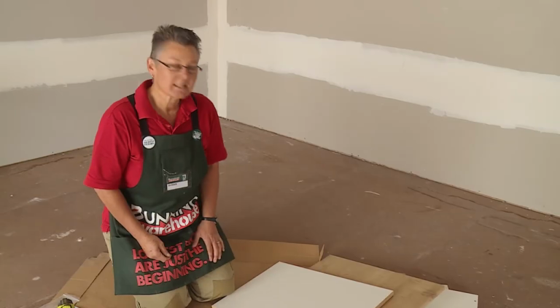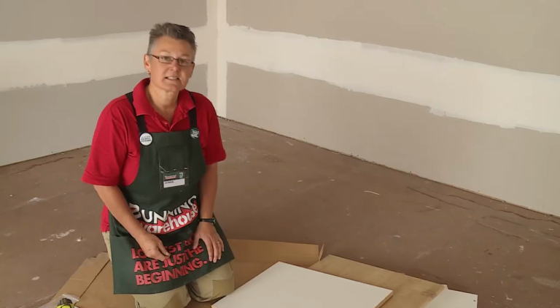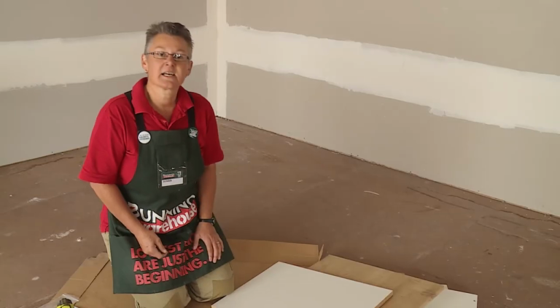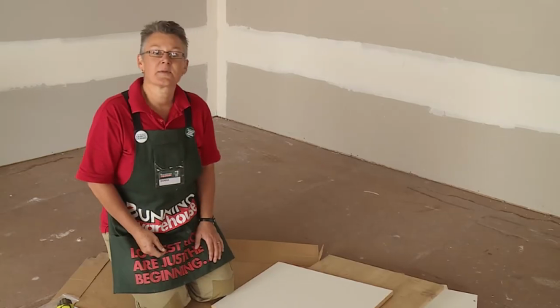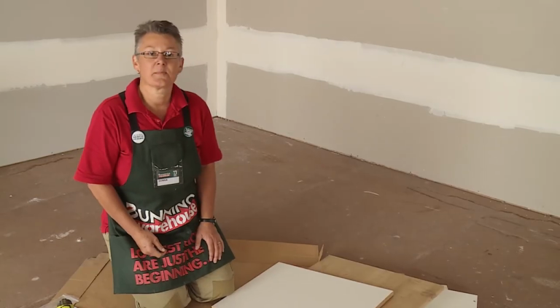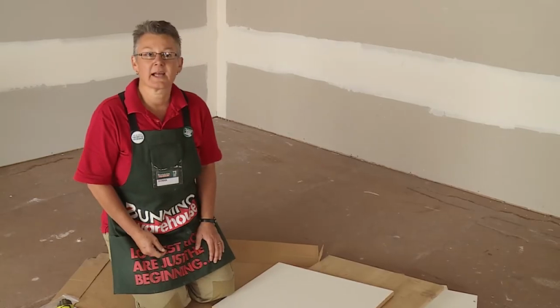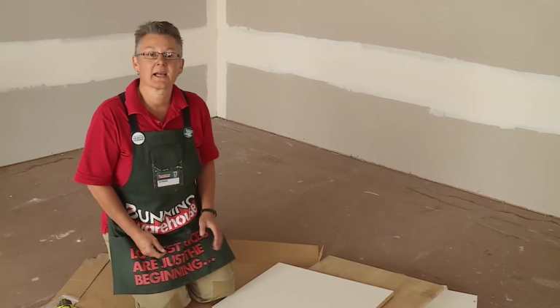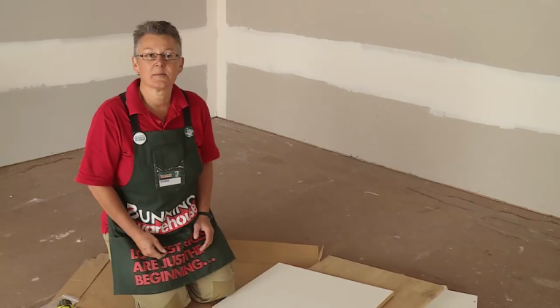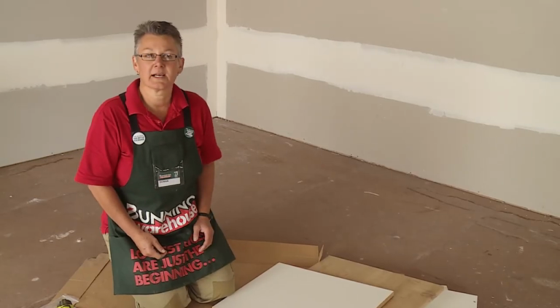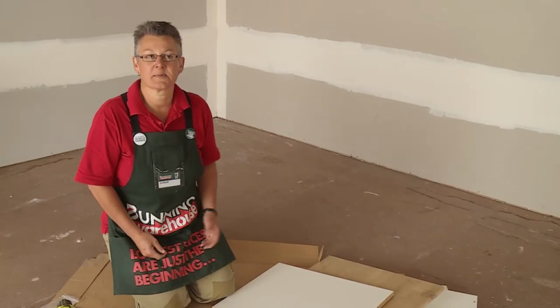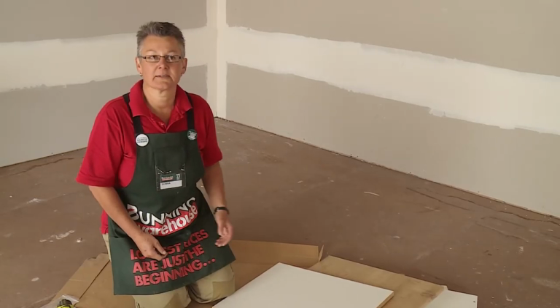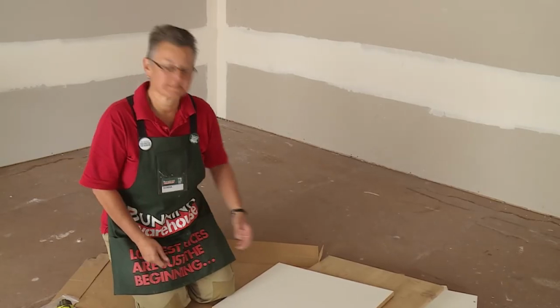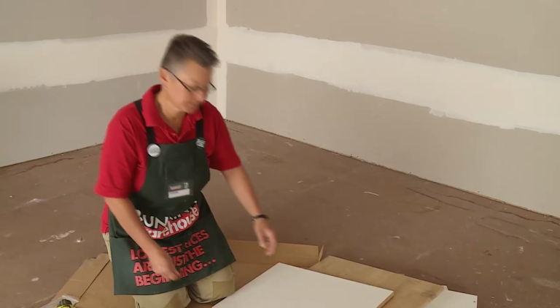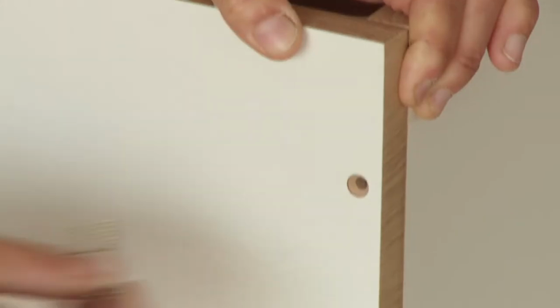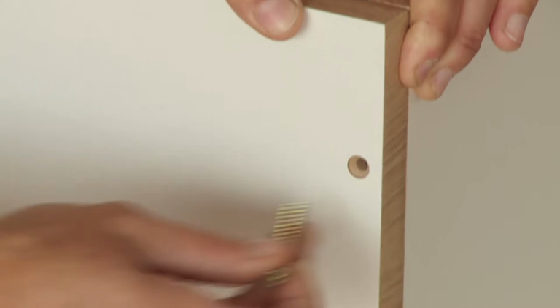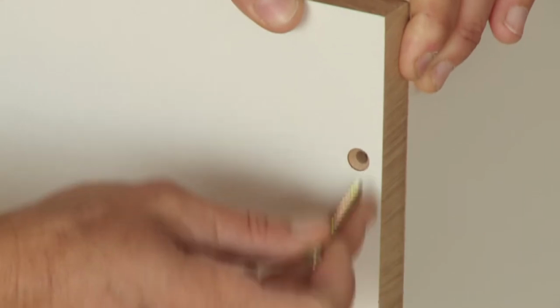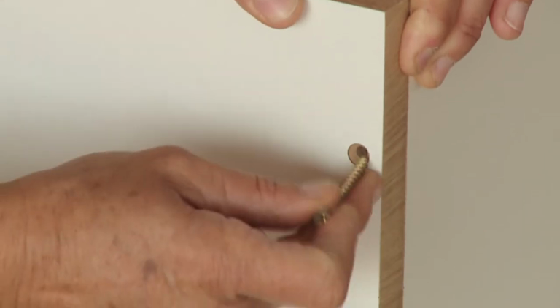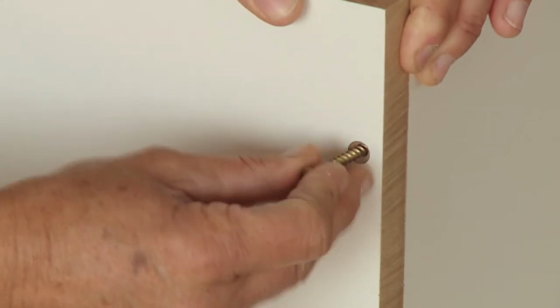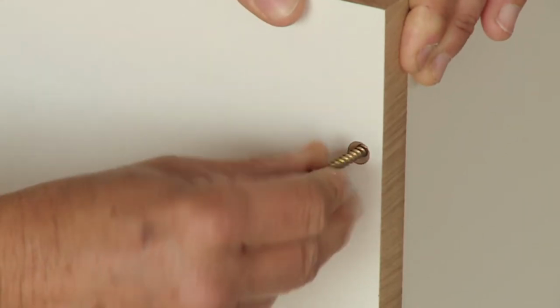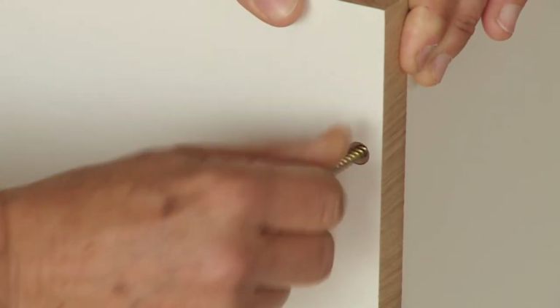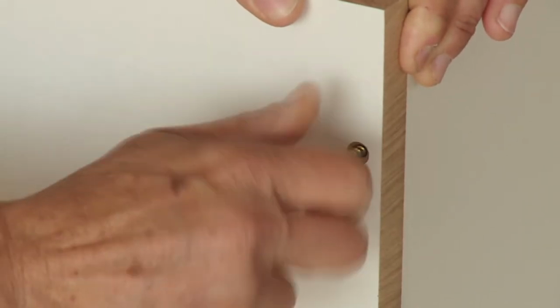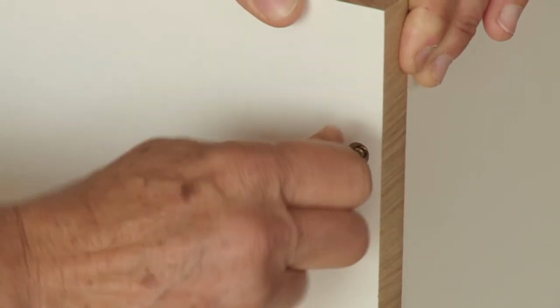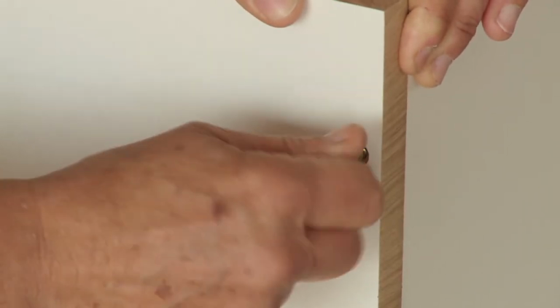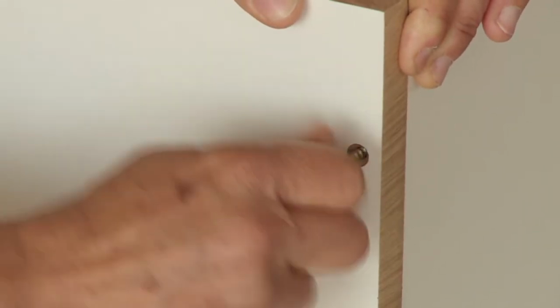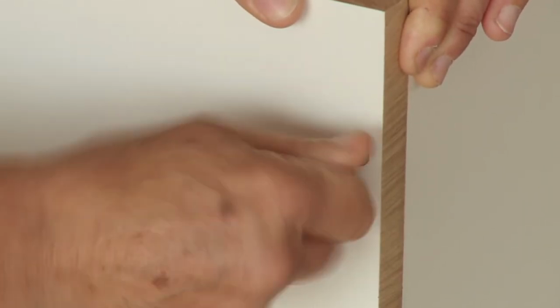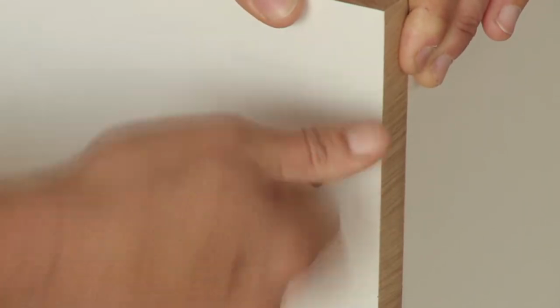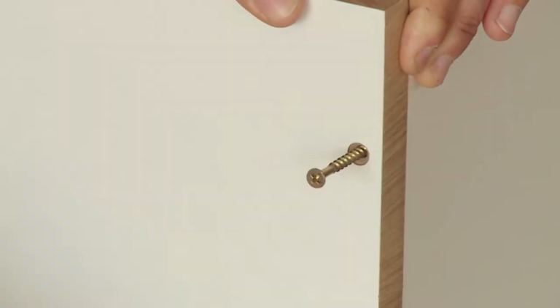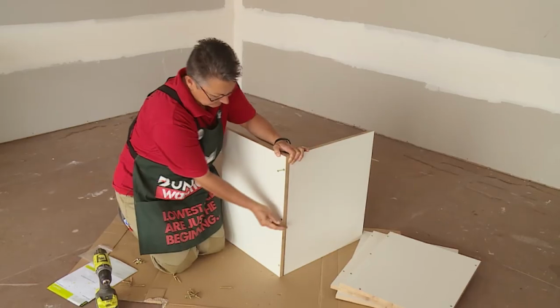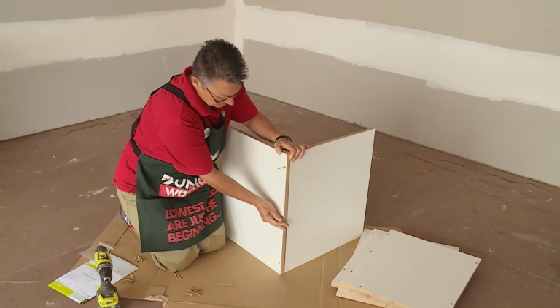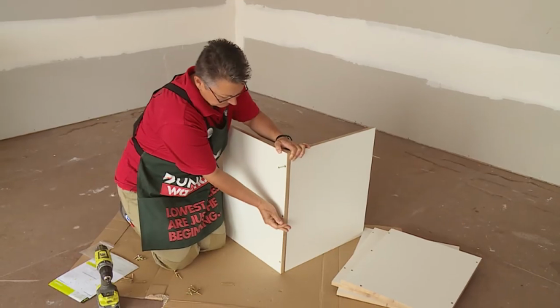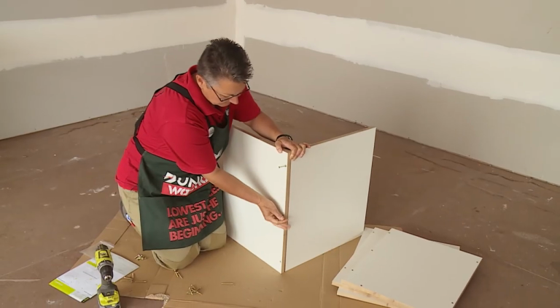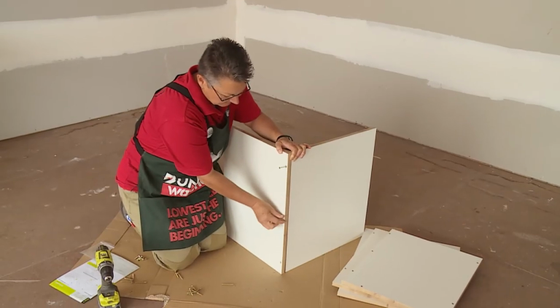Let's start with the back and the base panel. All of the panels will come pre-drilled for easy assembly.